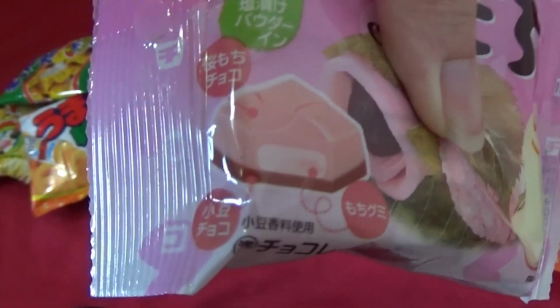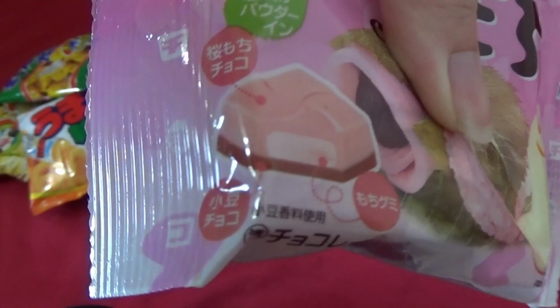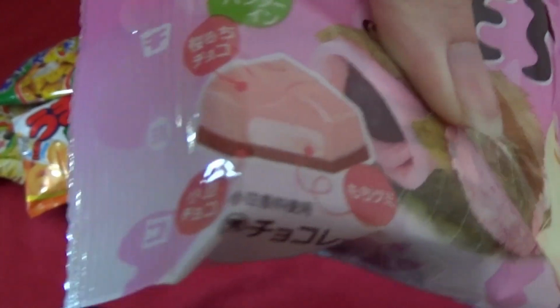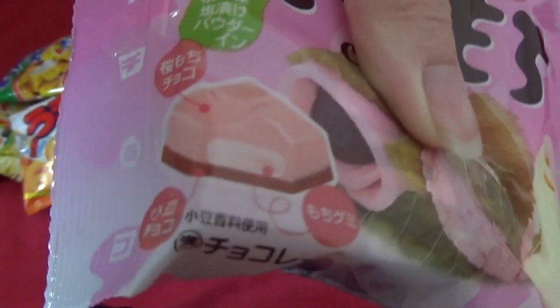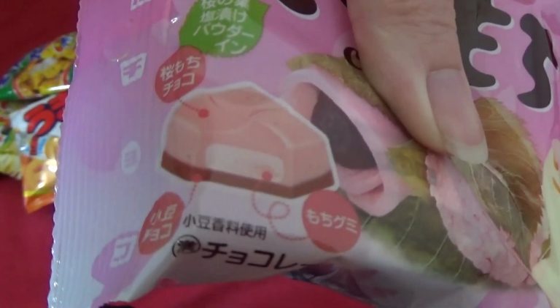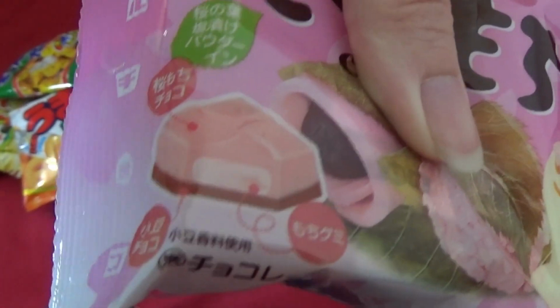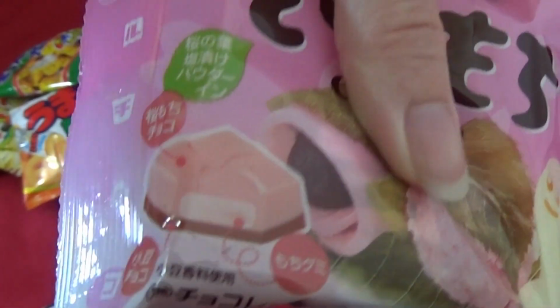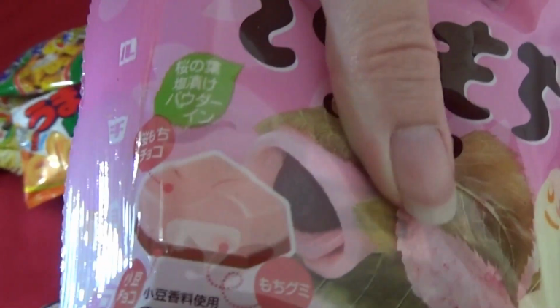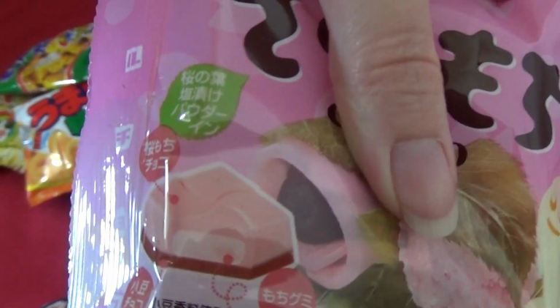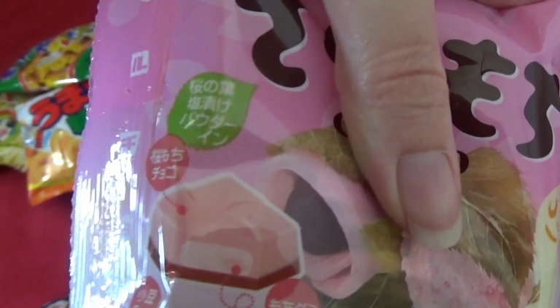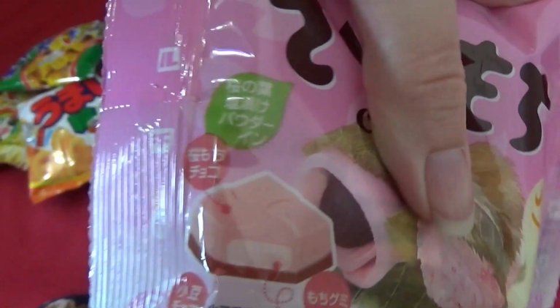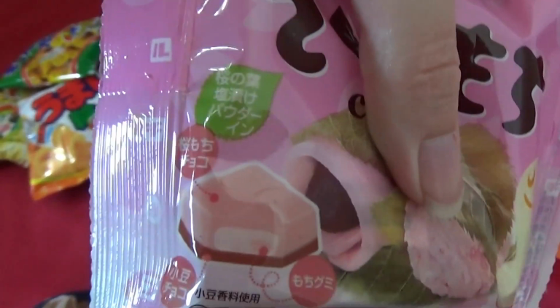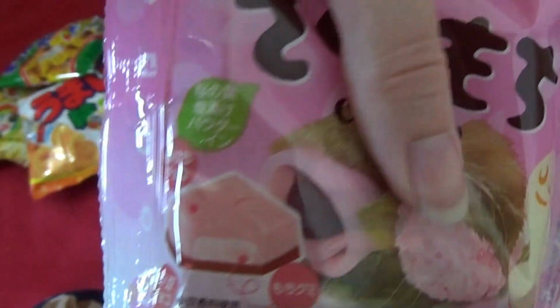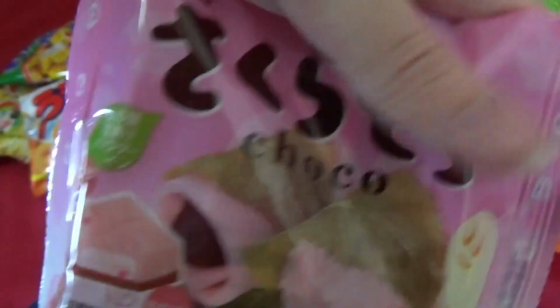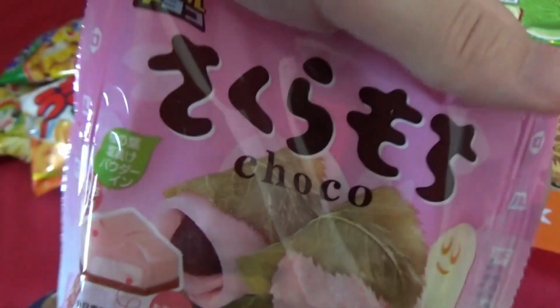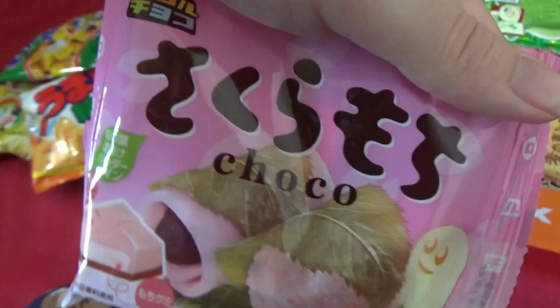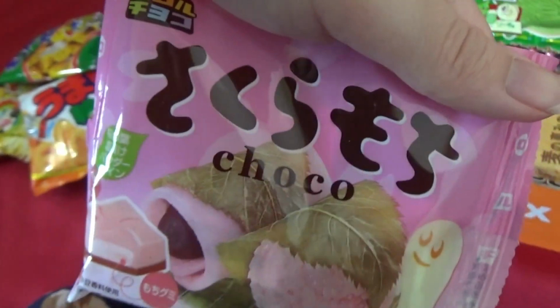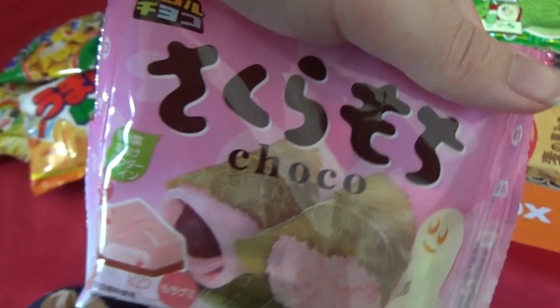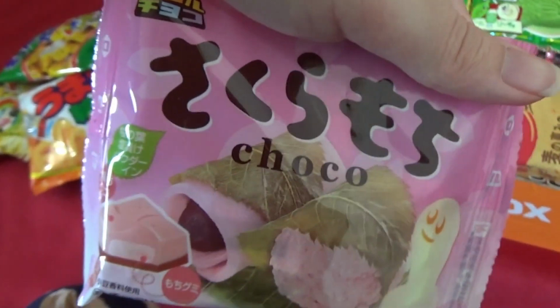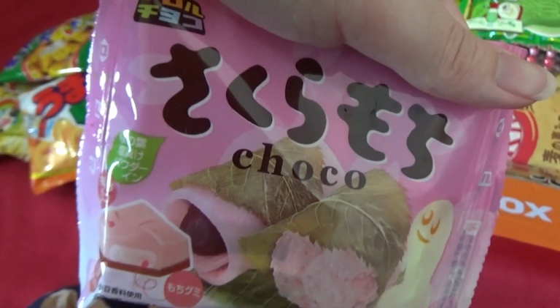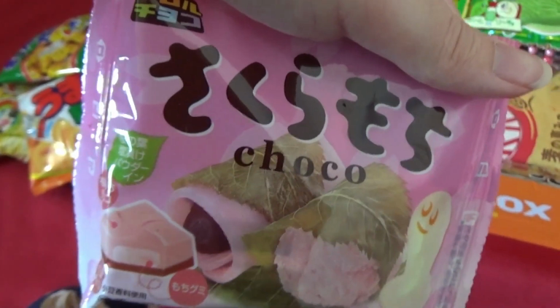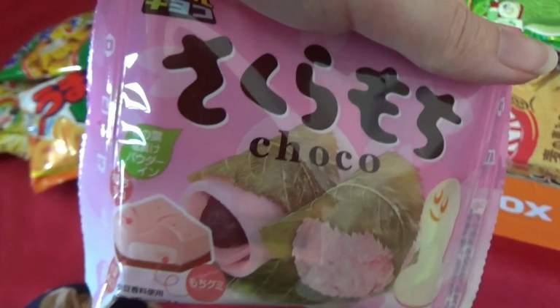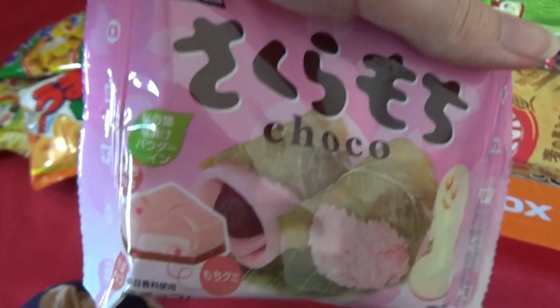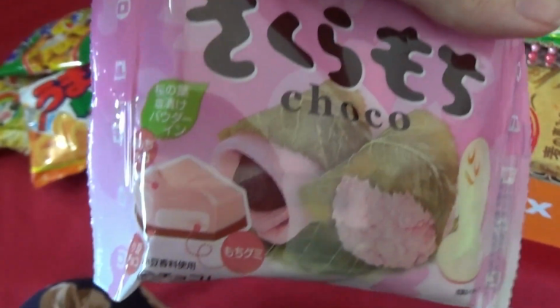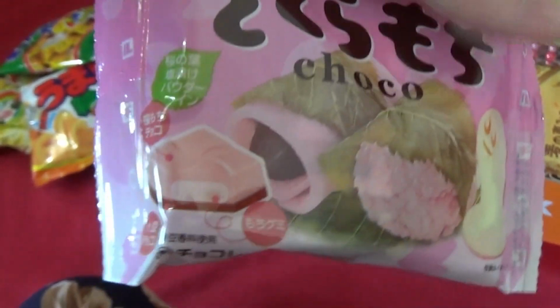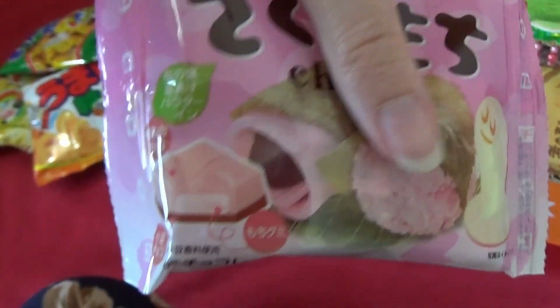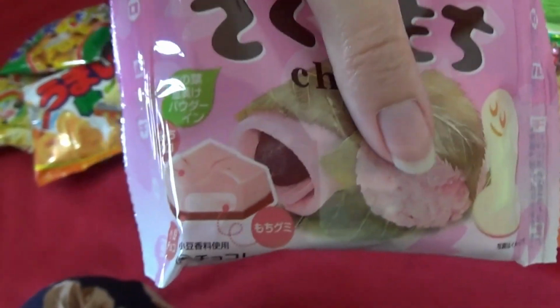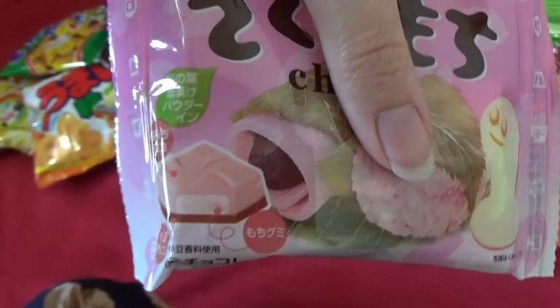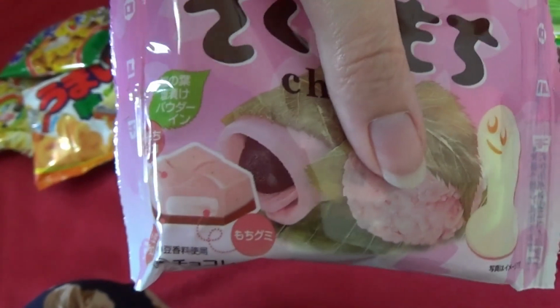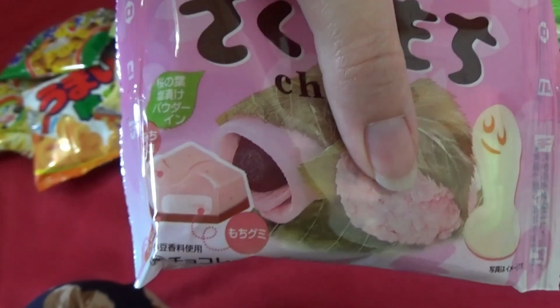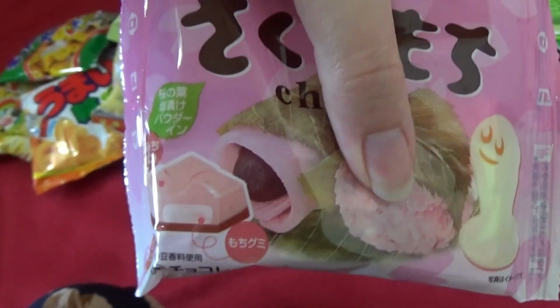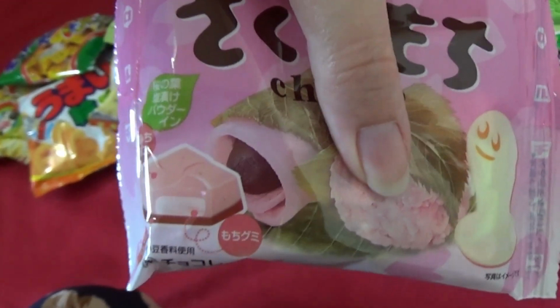It looks like chocolate. It's Sakura Mochi flavored chocolate — that makes sense.